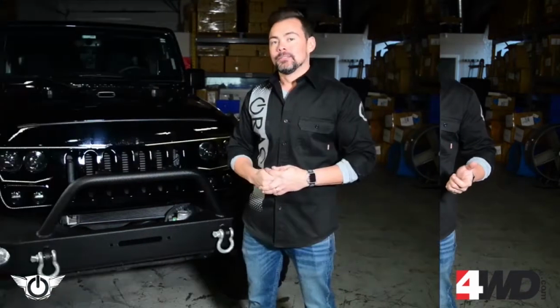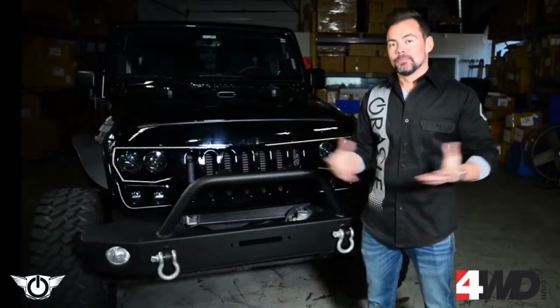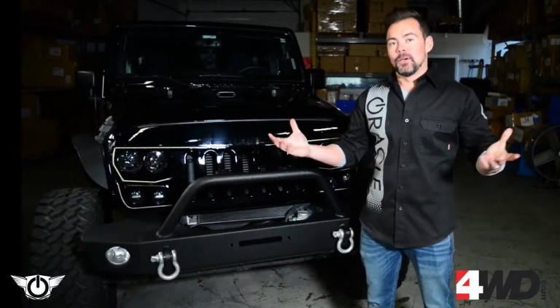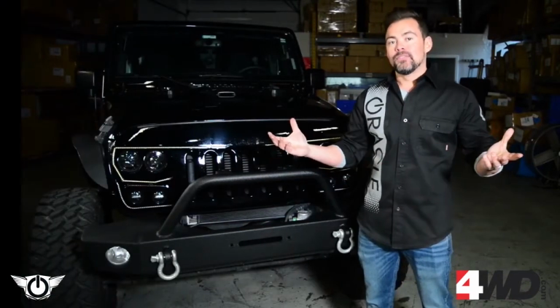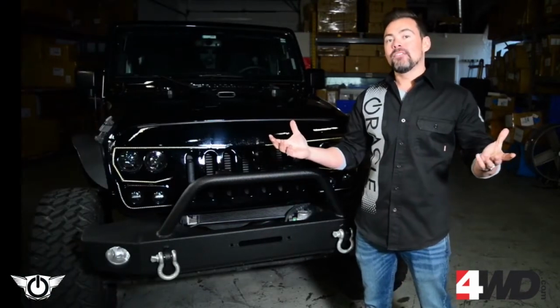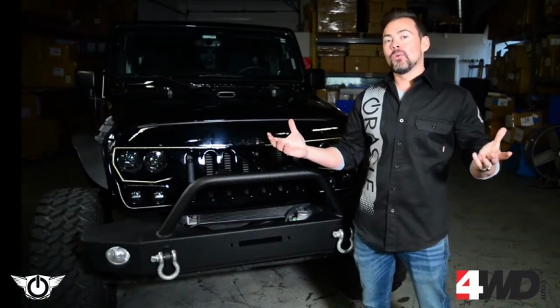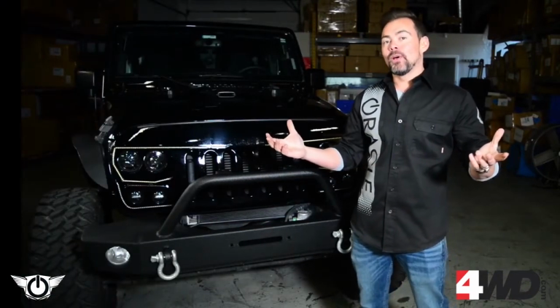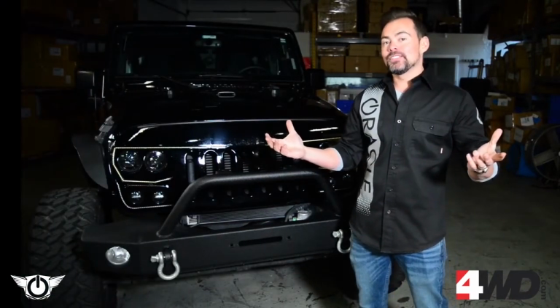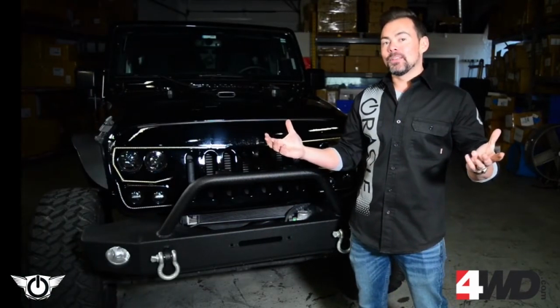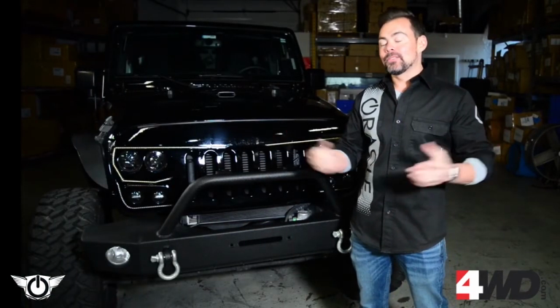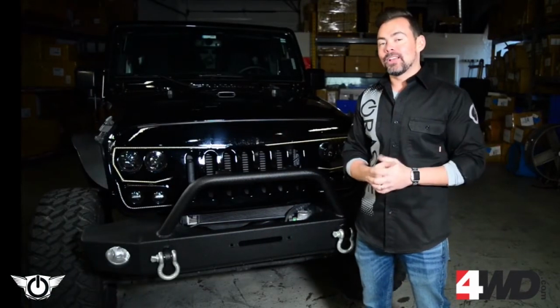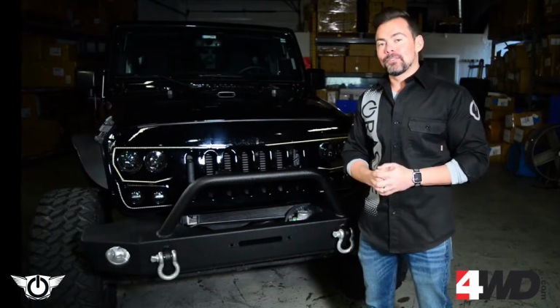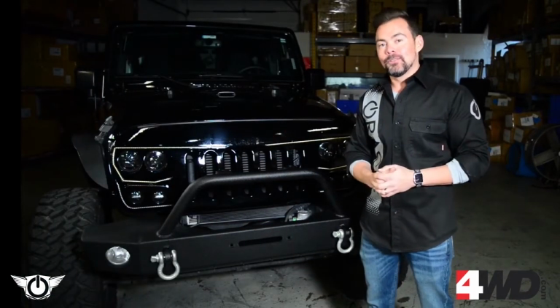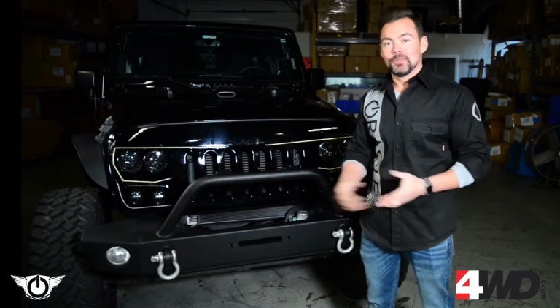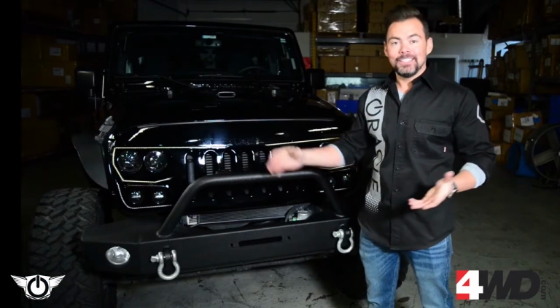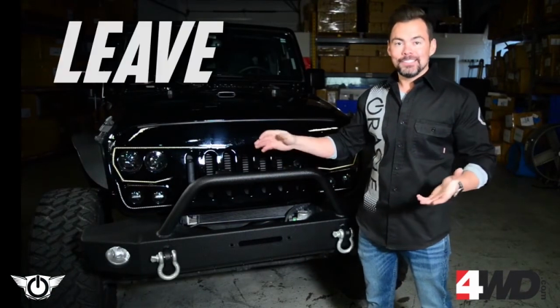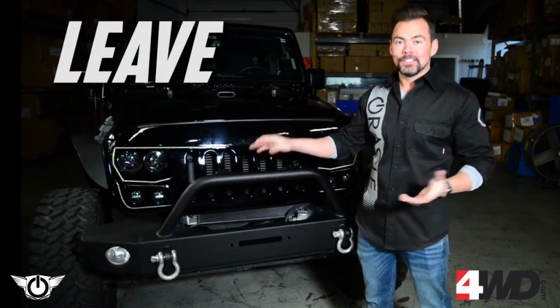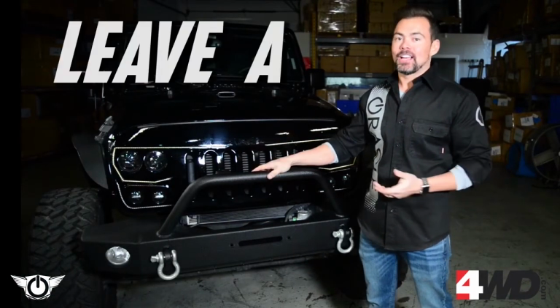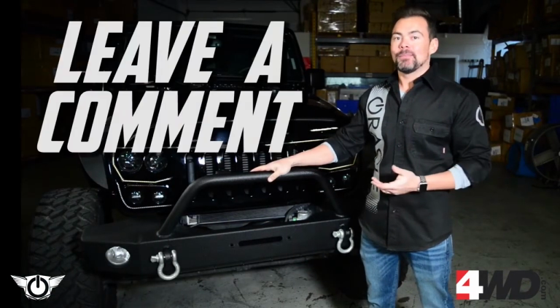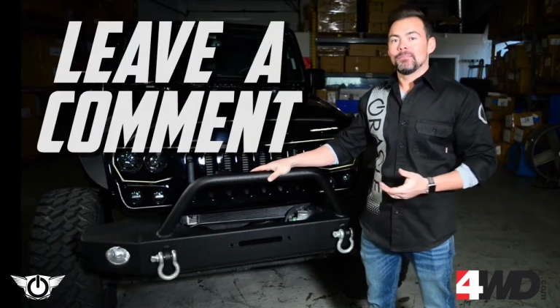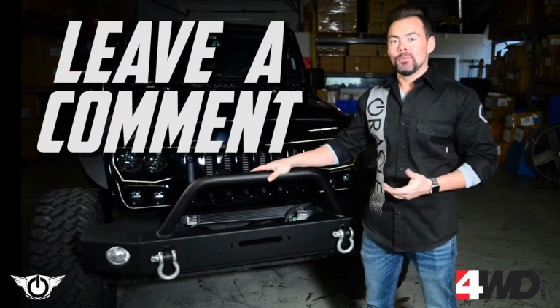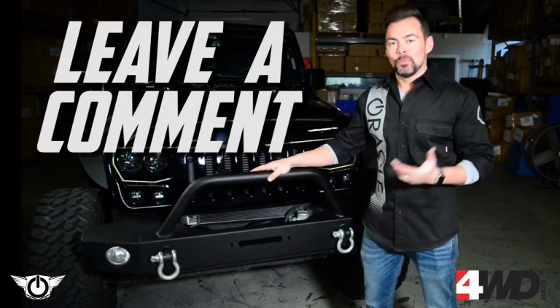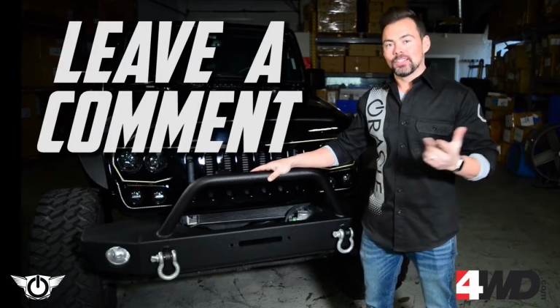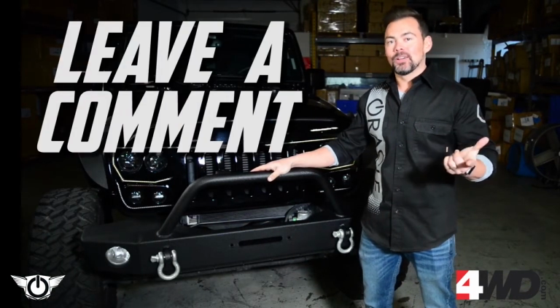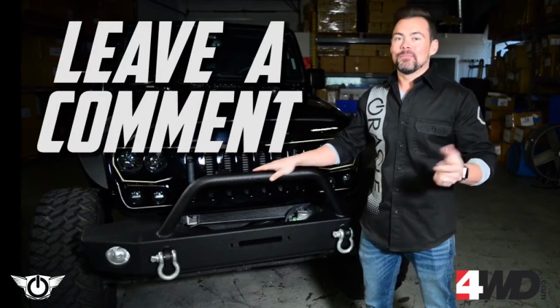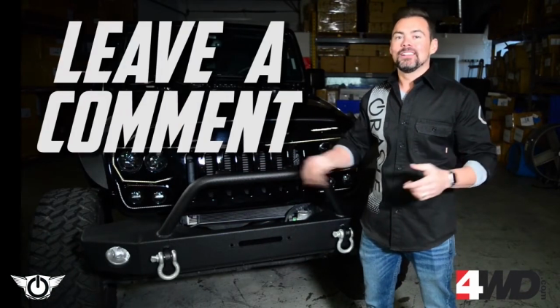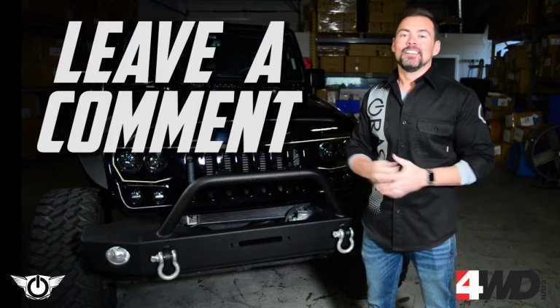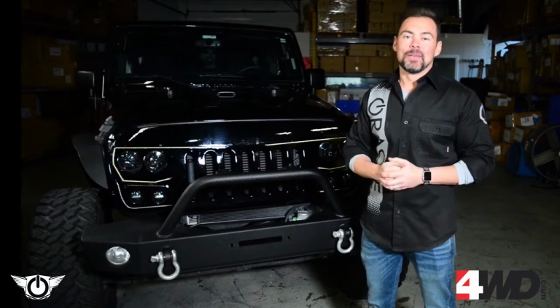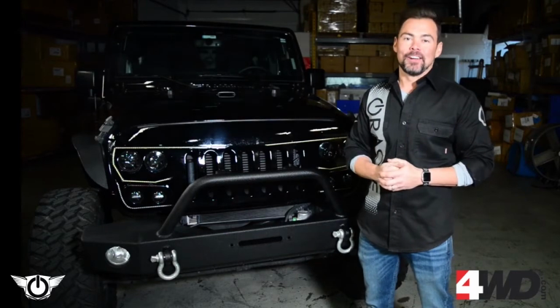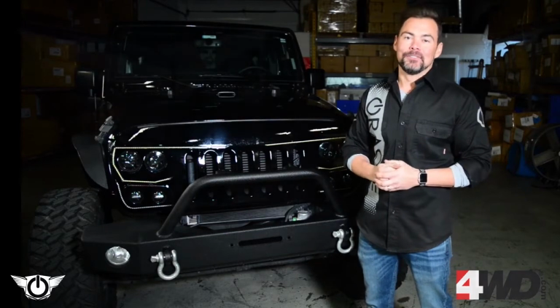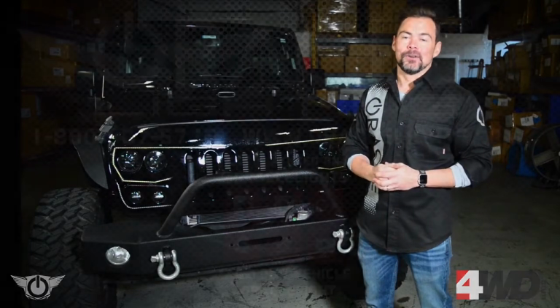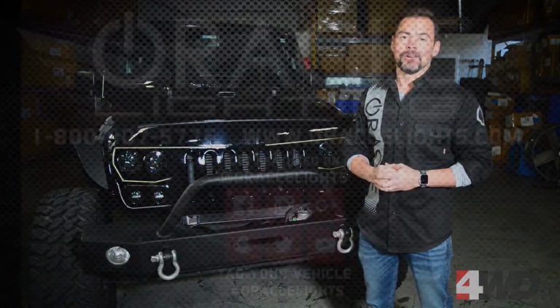If you have any more questions about the Vector Grille, please leave a comment — maybe we'll pick your comment to make our next video about.